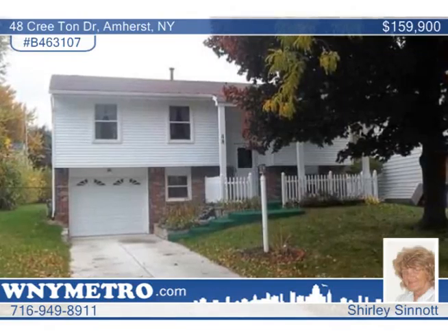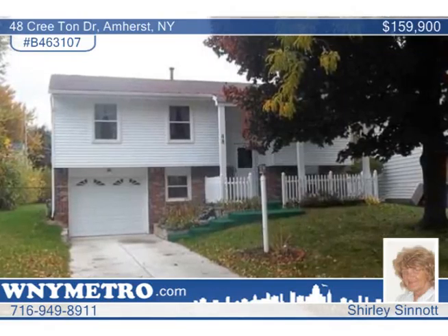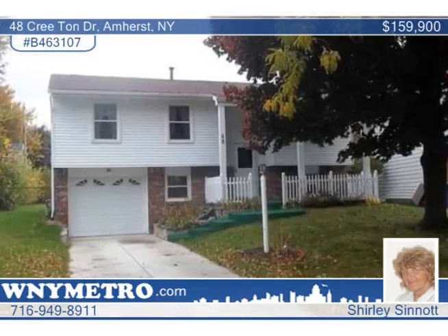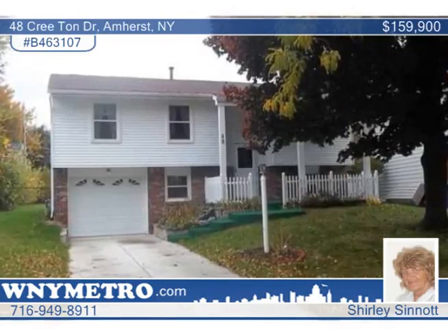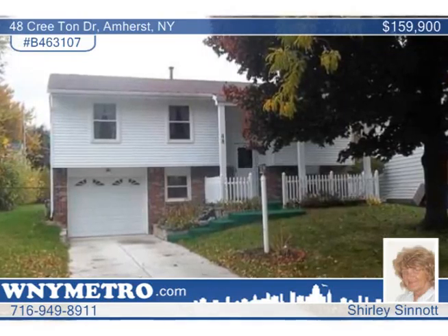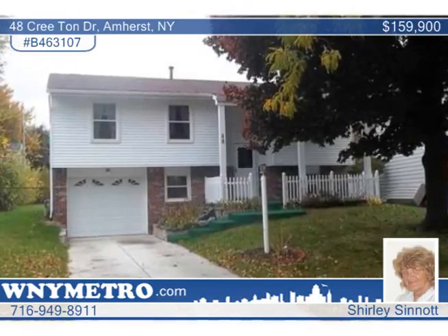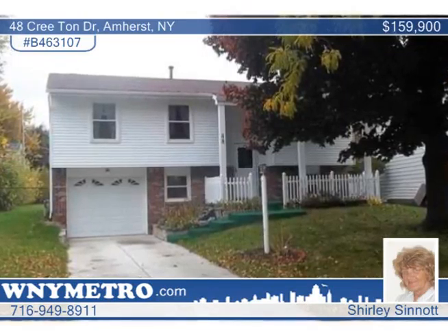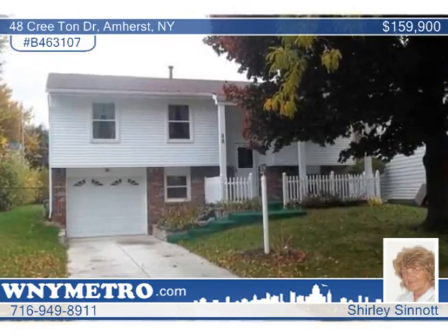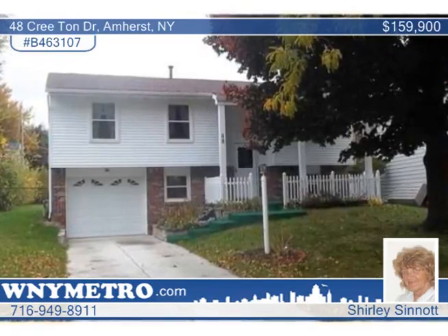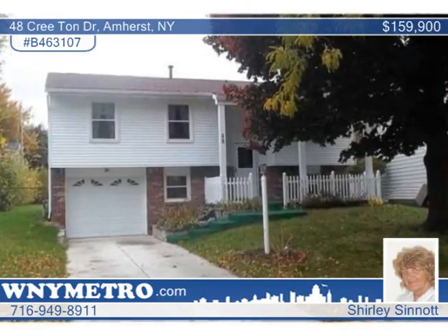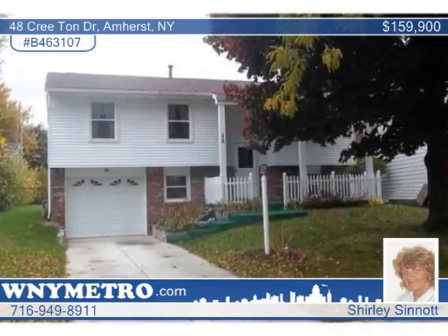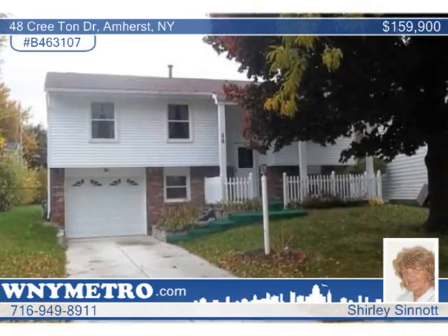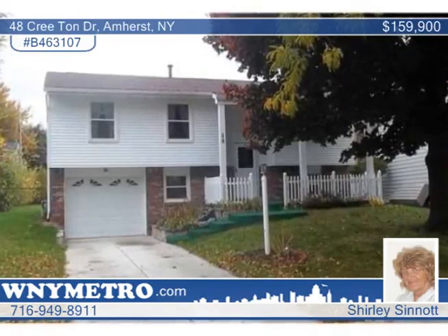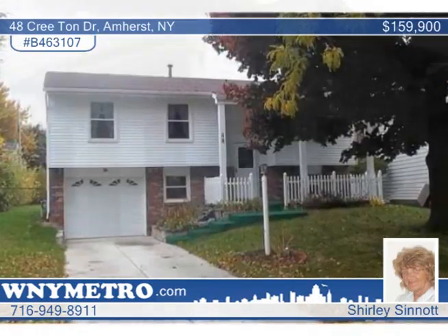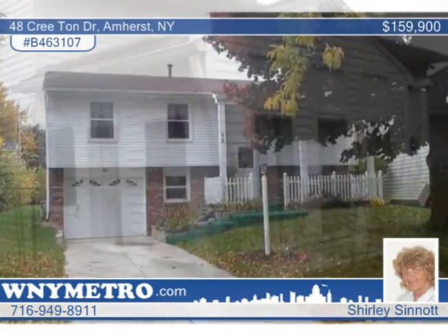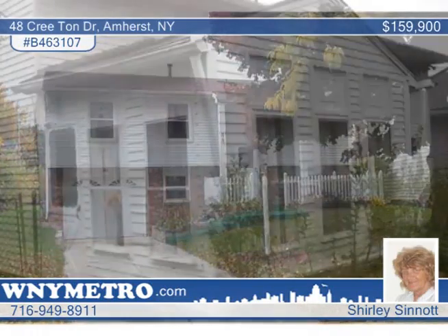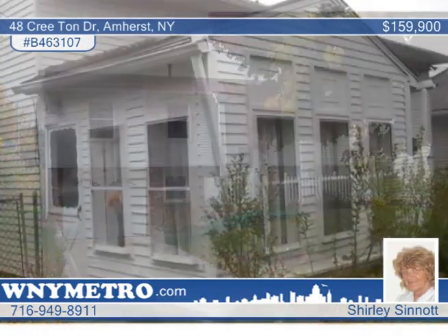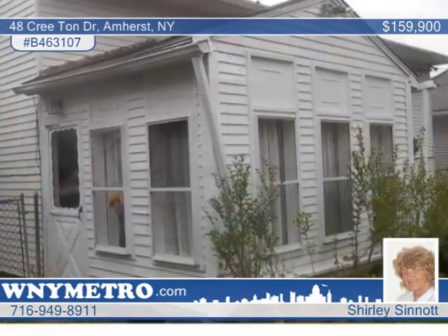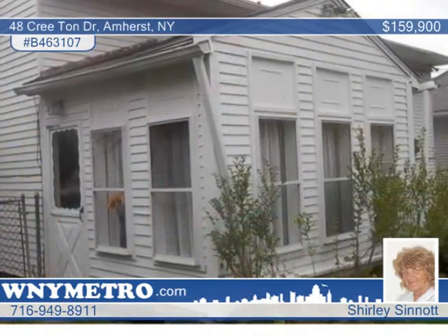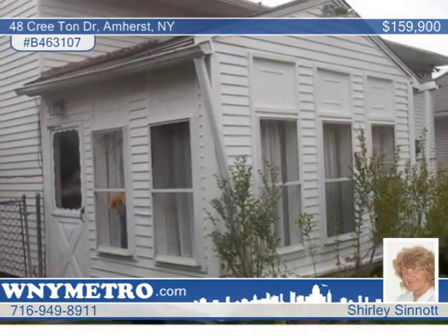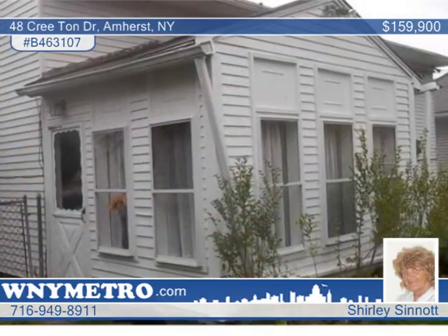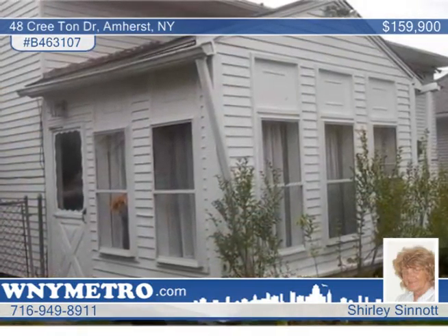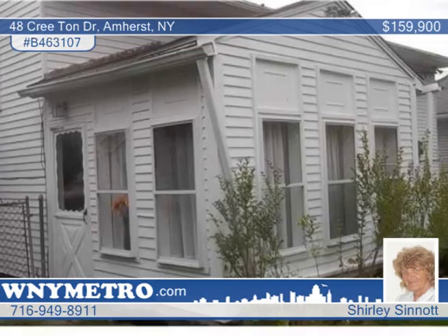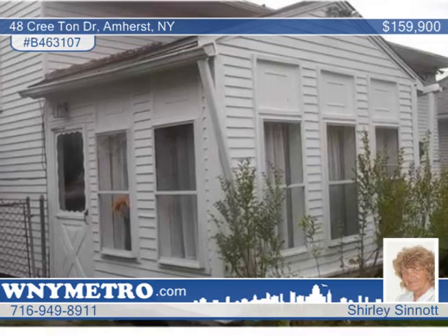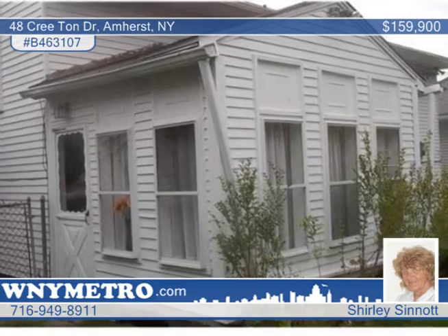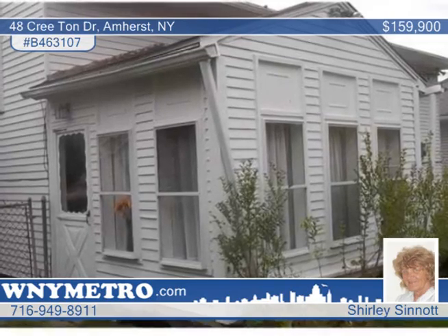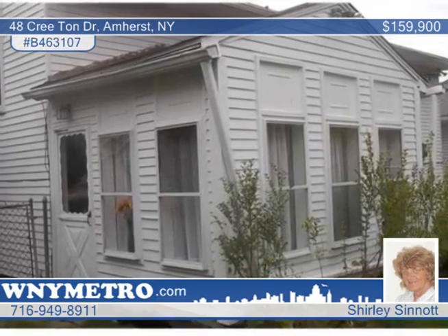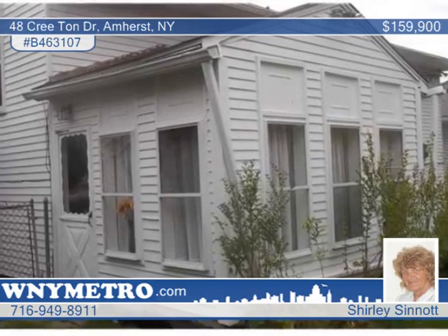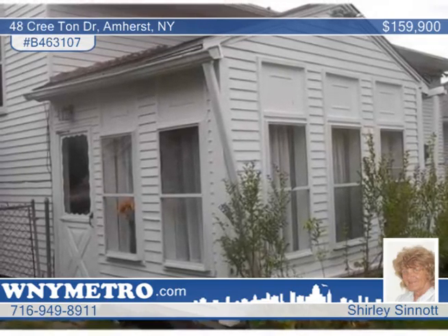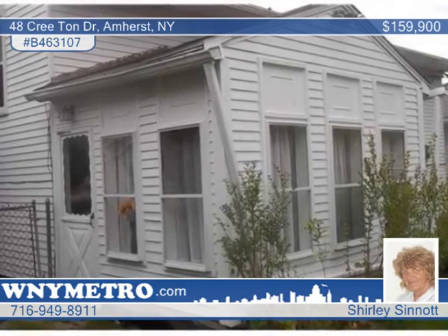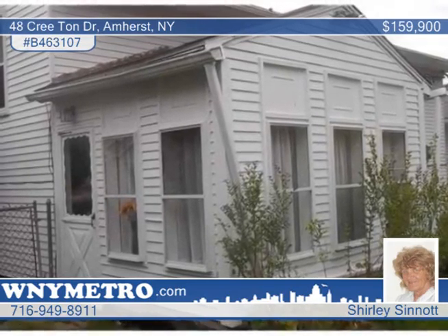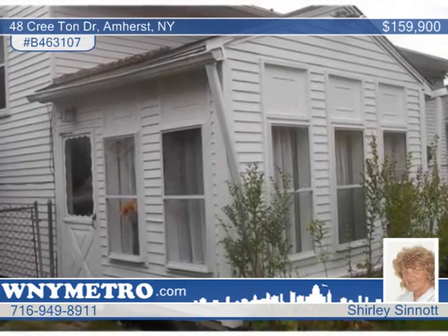Don't pass up this very well cared for house. It's a must-see, move-in ready and in great condition.